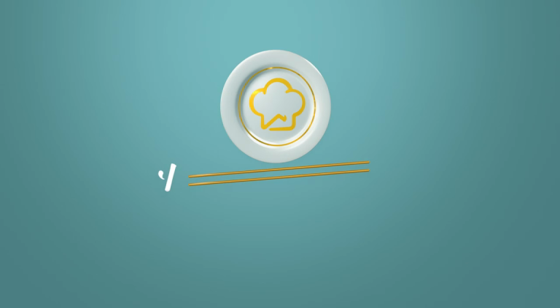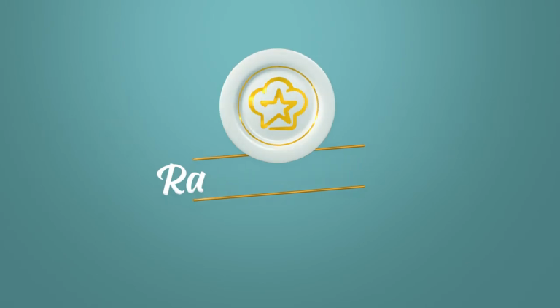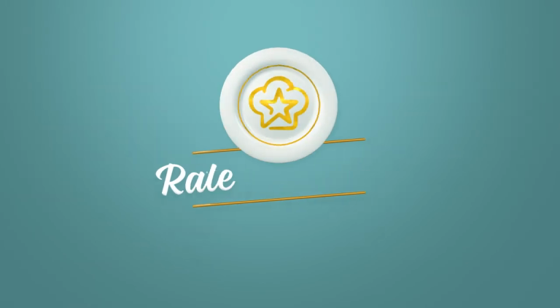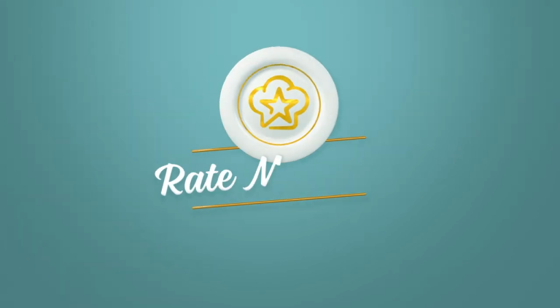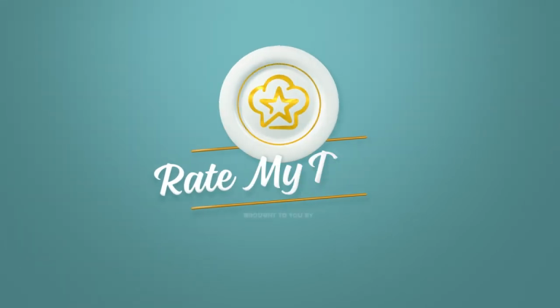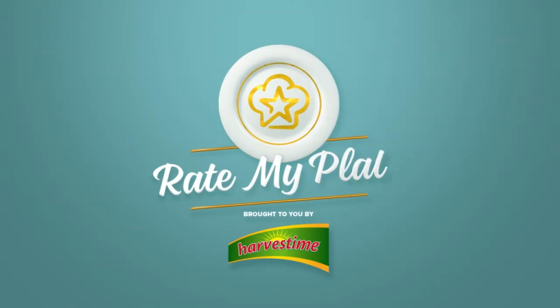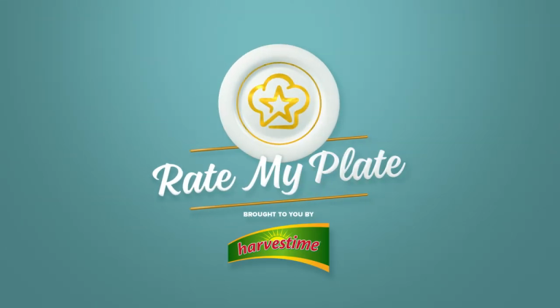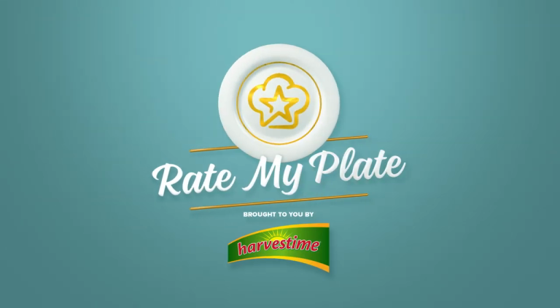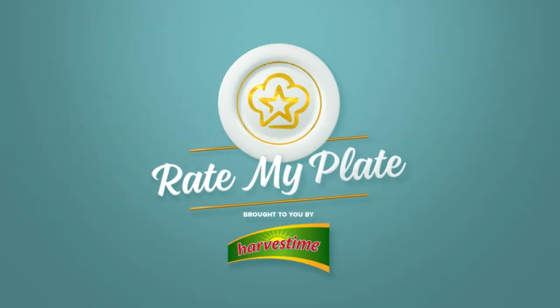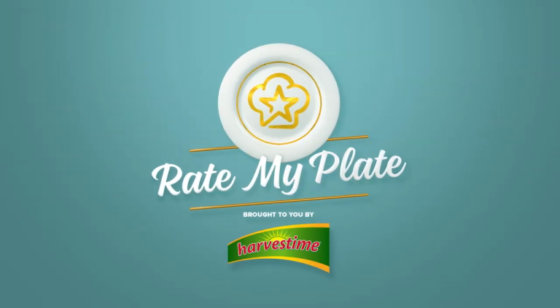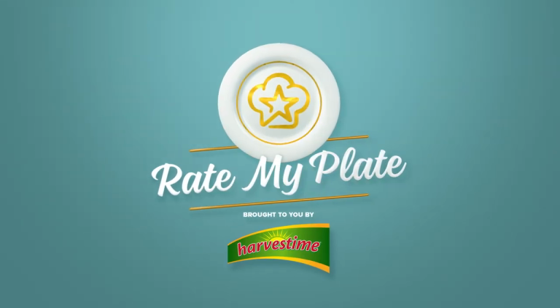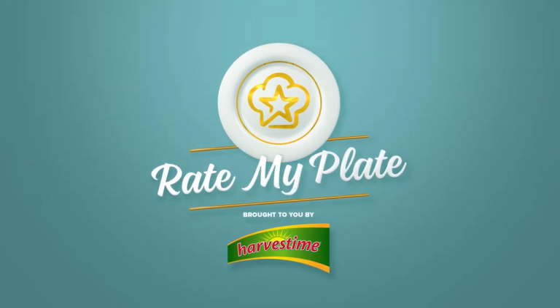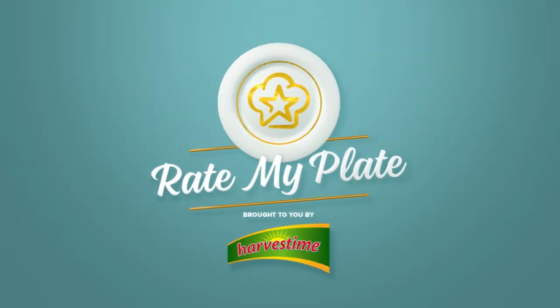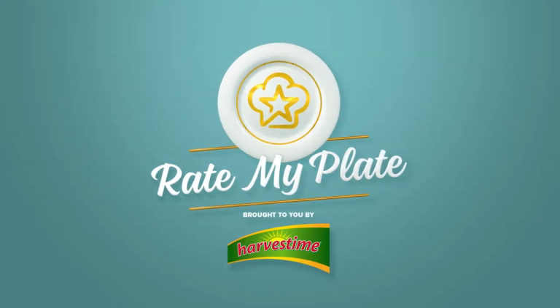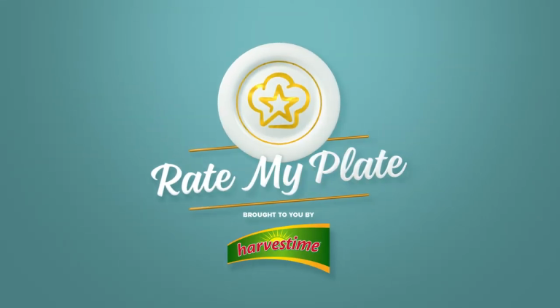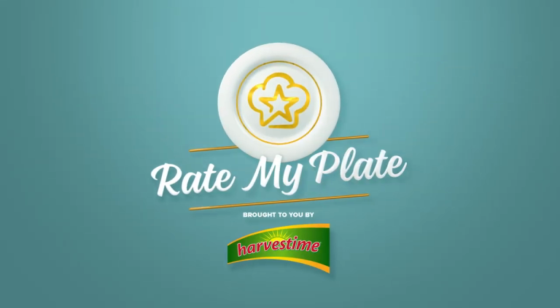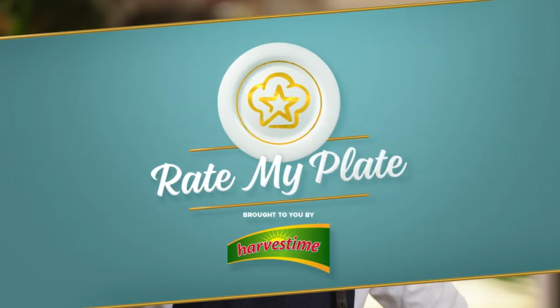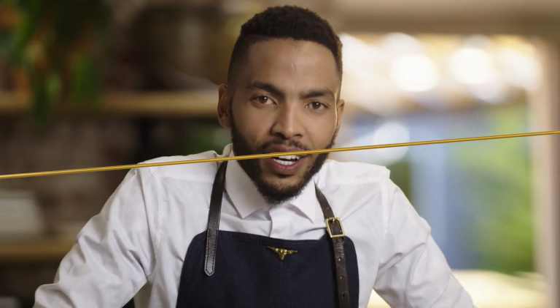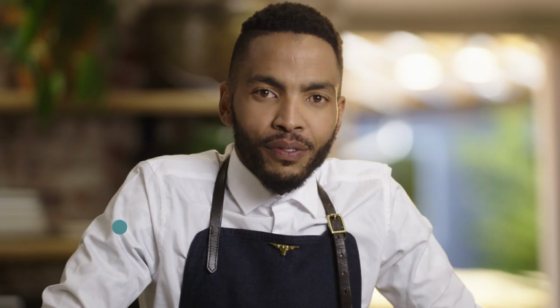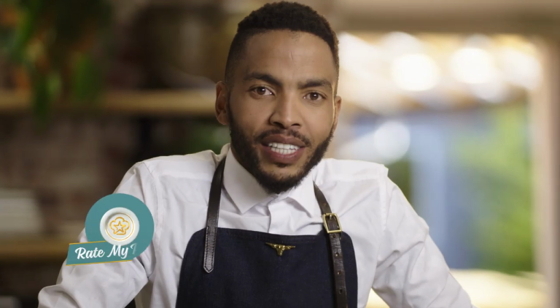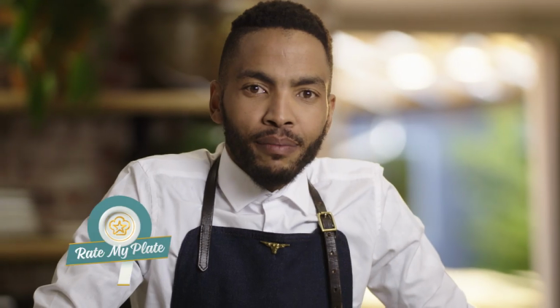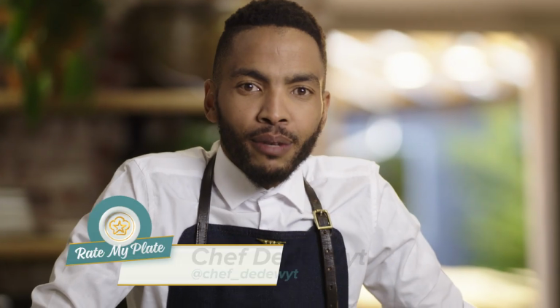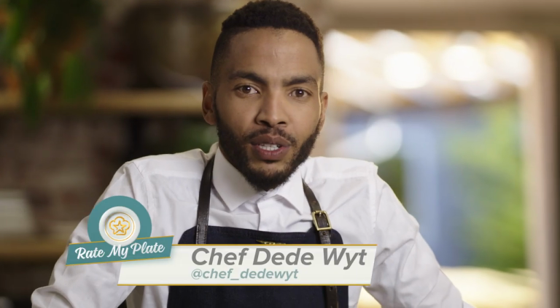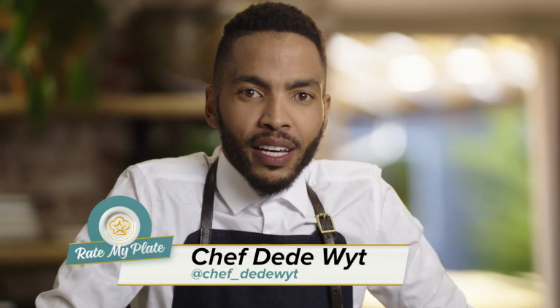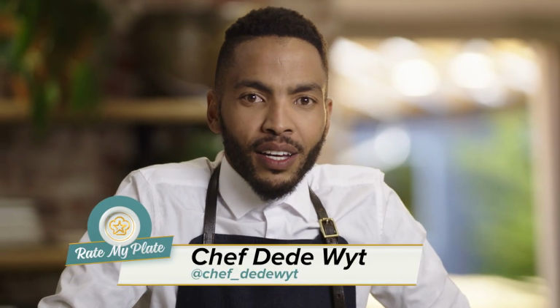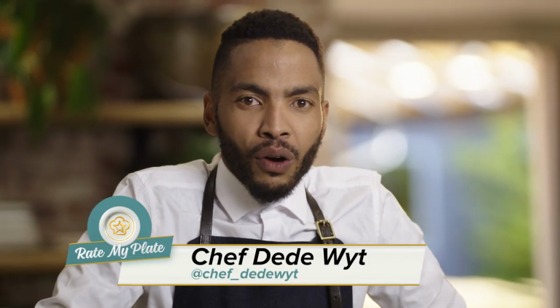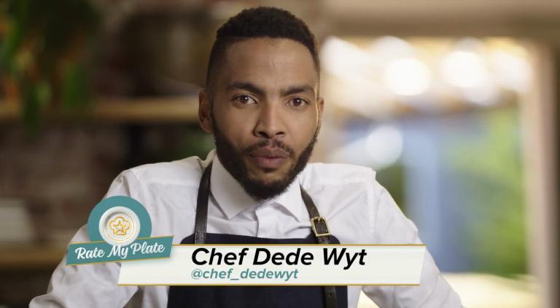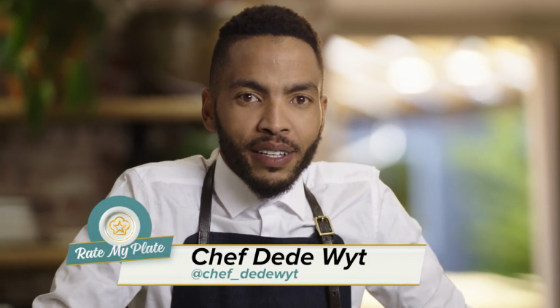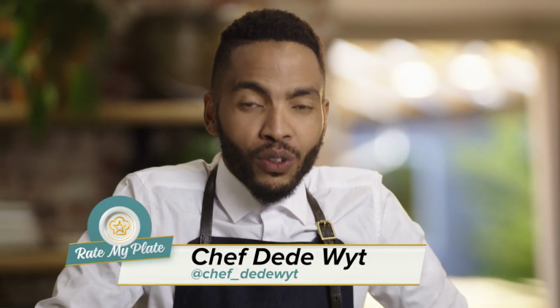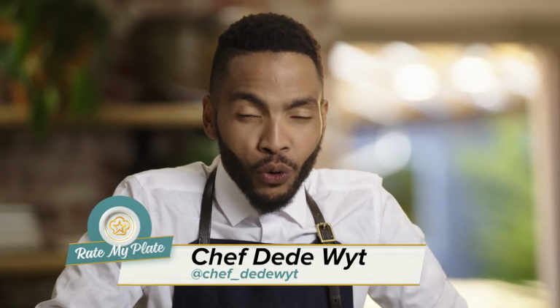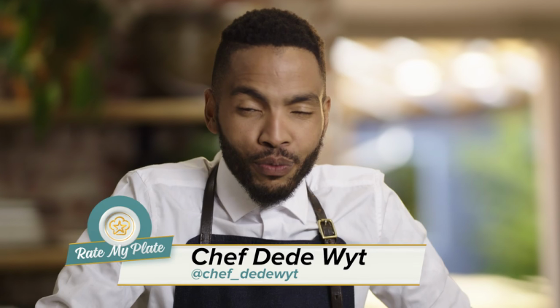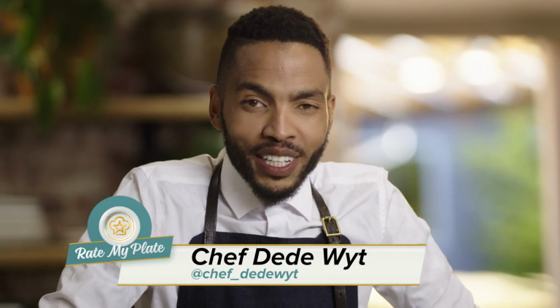I'm Chef Daddy from Rate My Plates on Mzansi Magic. For your hearty harvest time tip today, we're making cornbread.